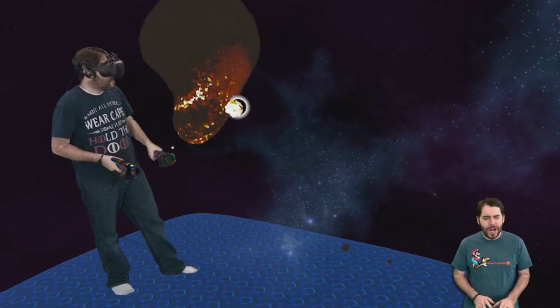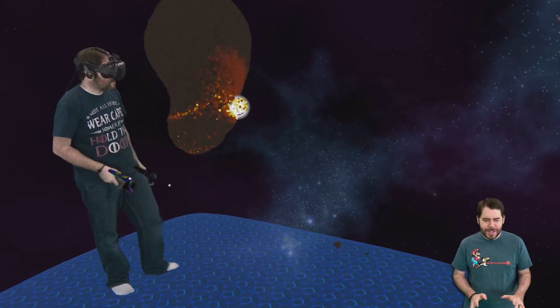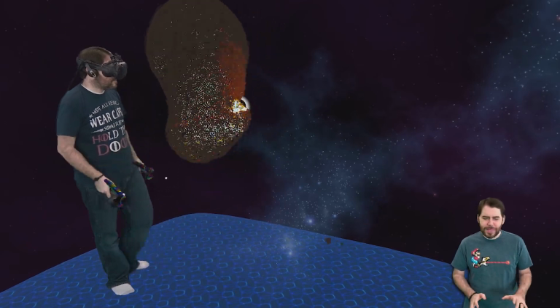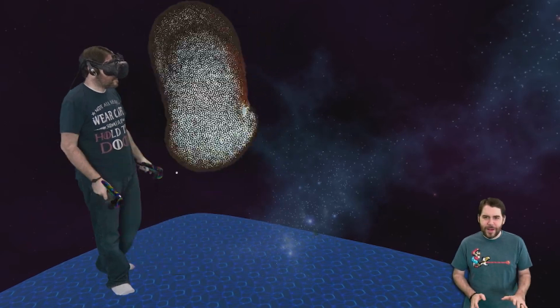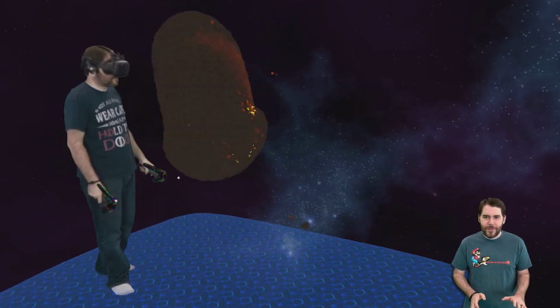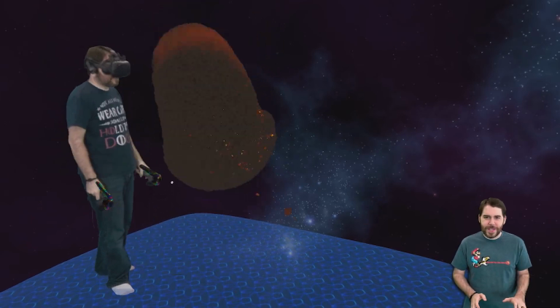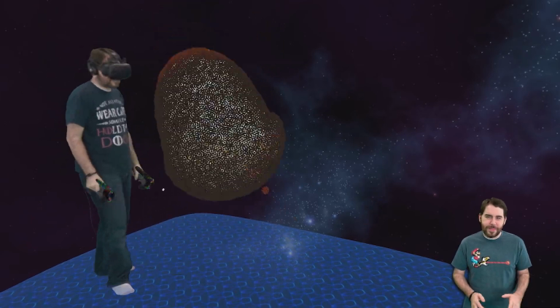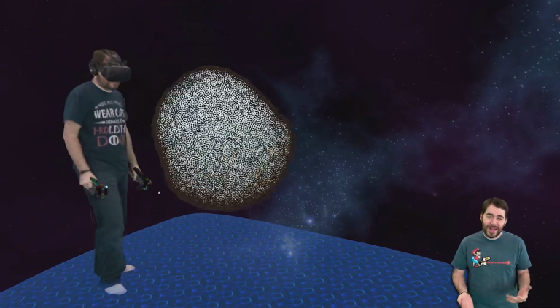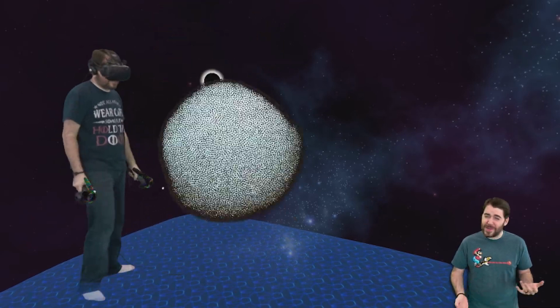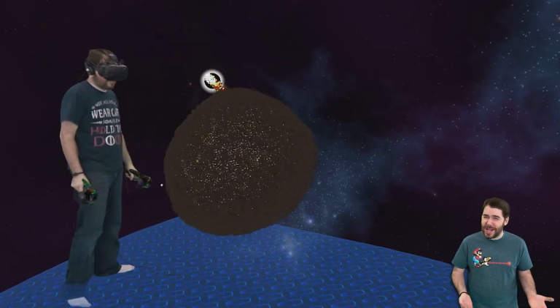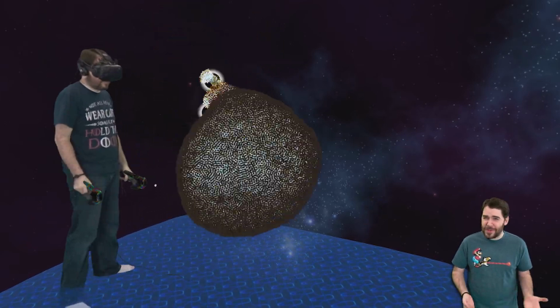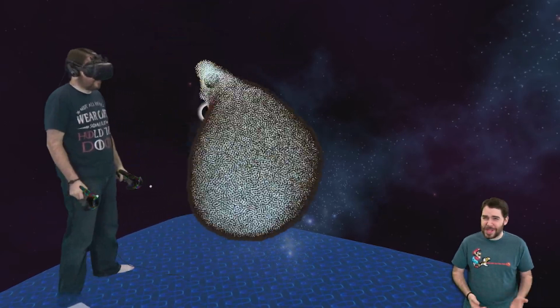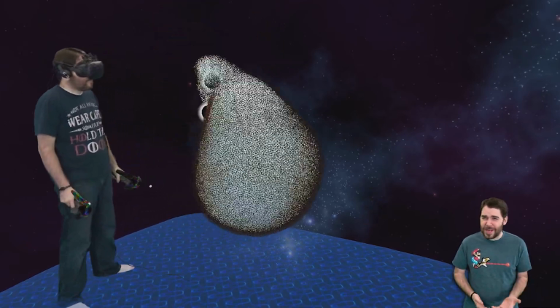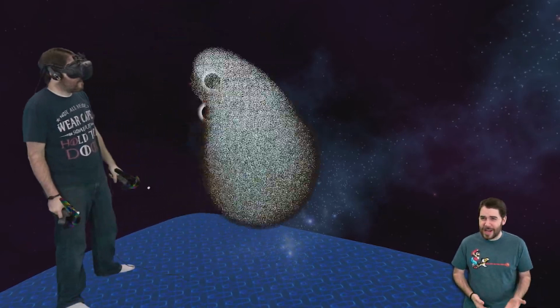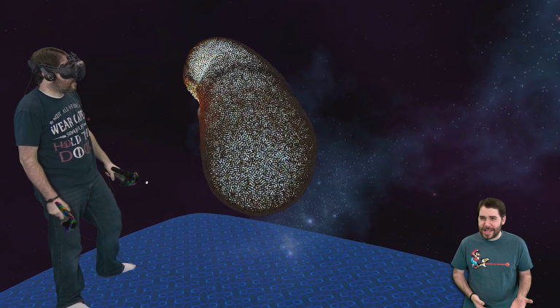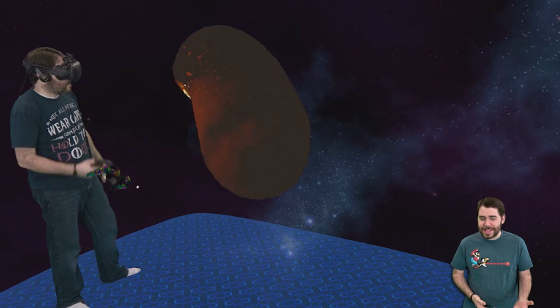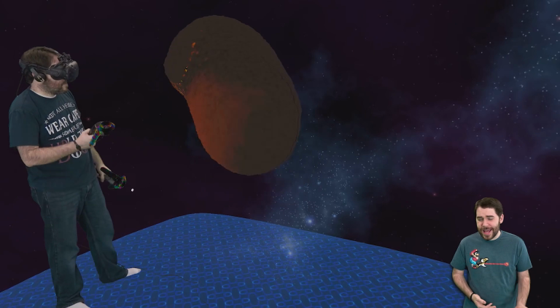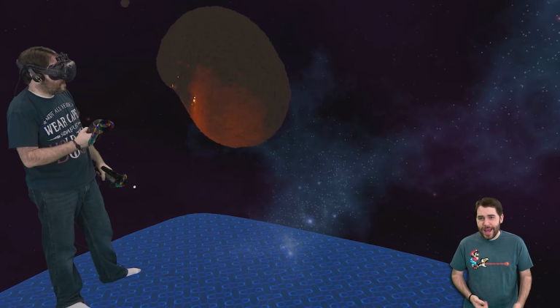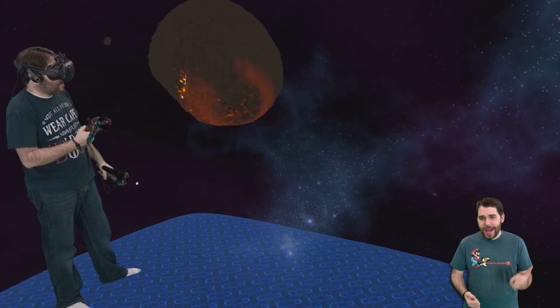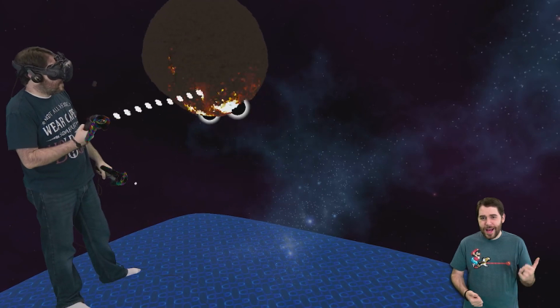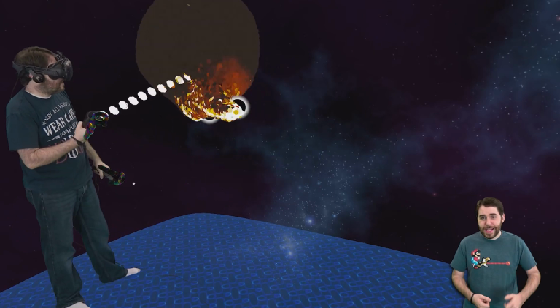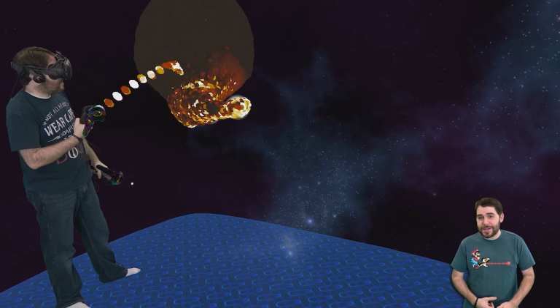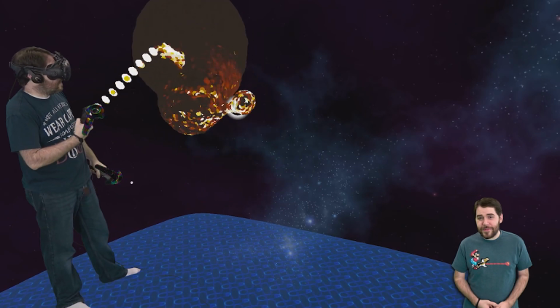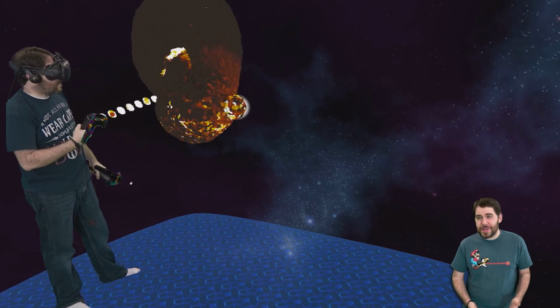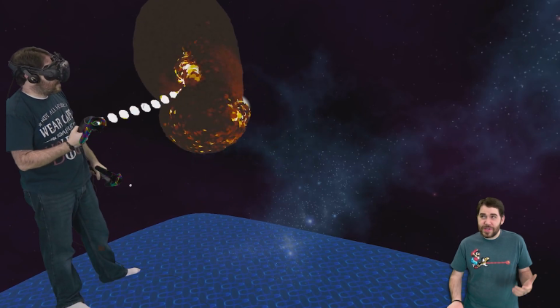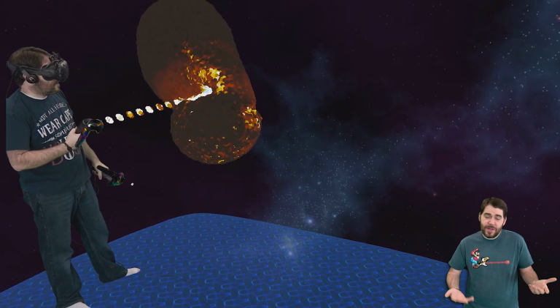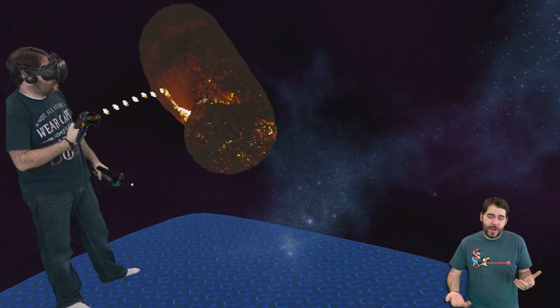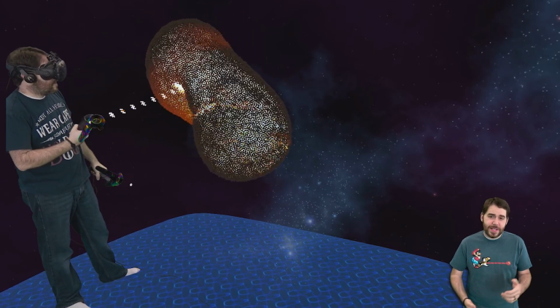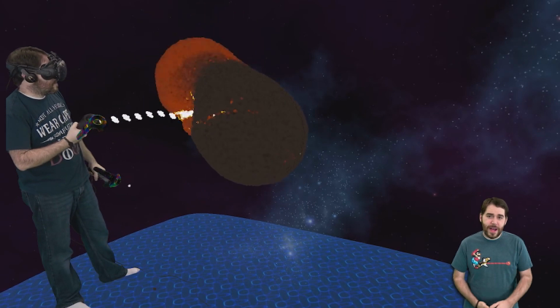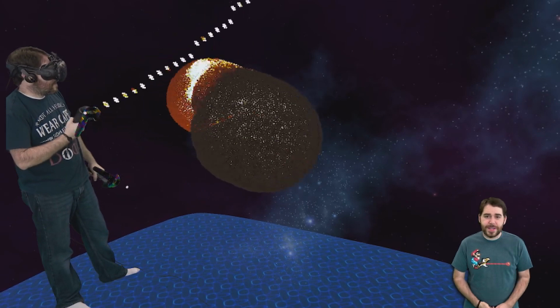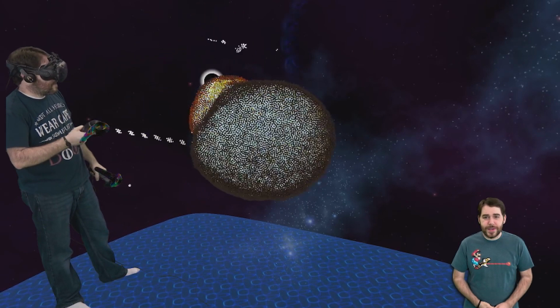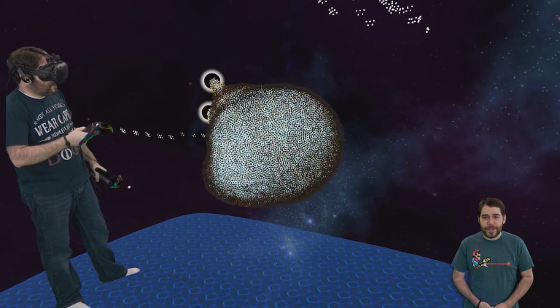I'm going to stop talking for a second because there's not too much left I can say, and here's some footage of just the various interactions that you can do.